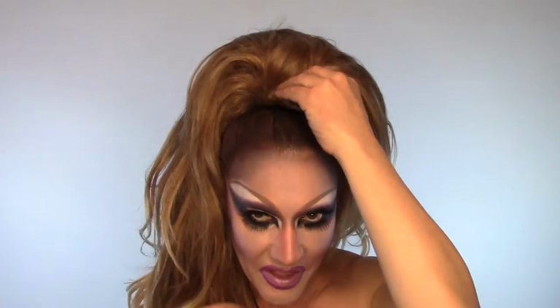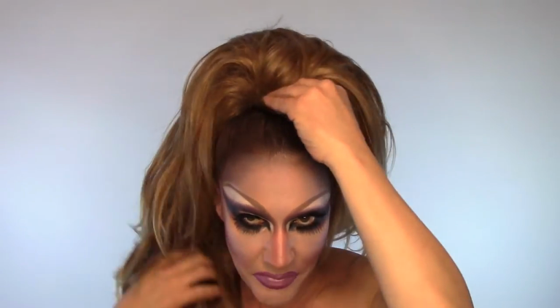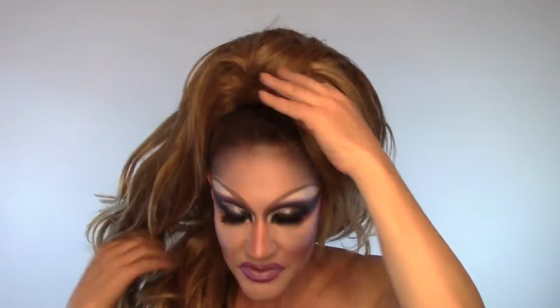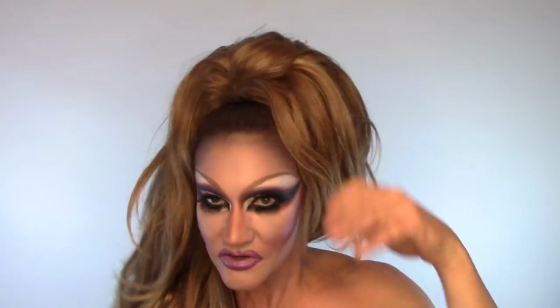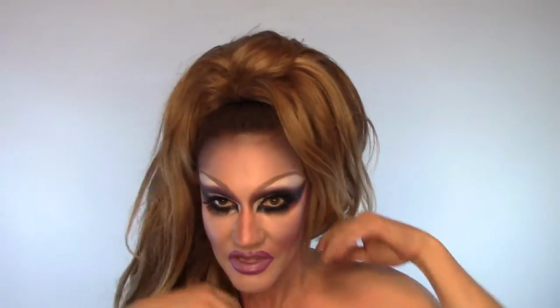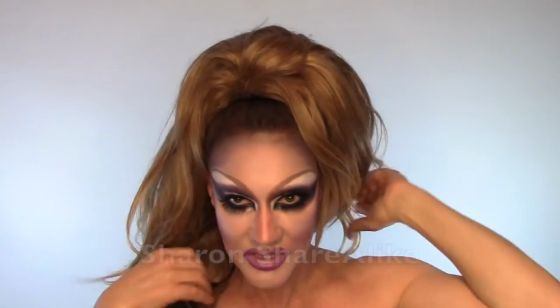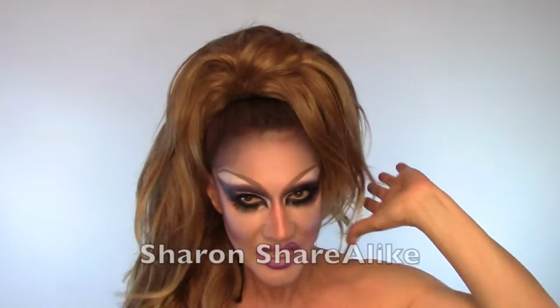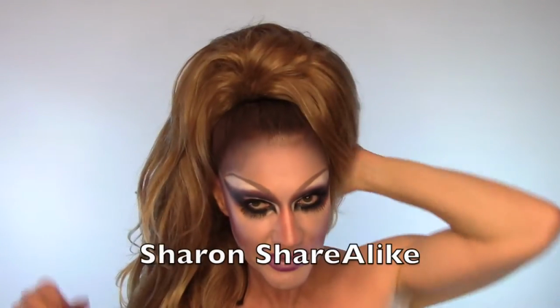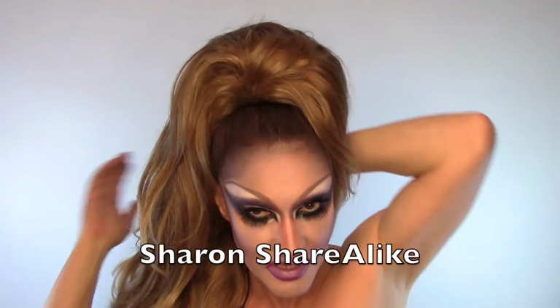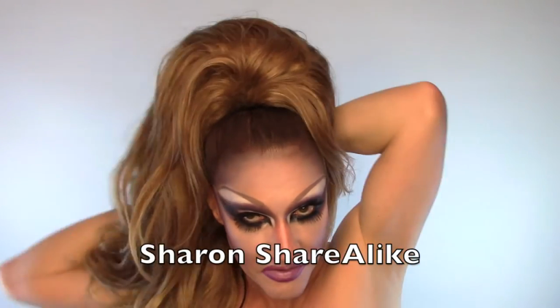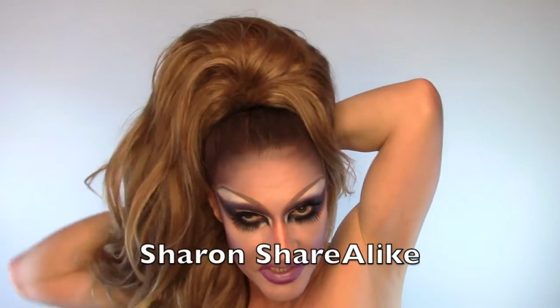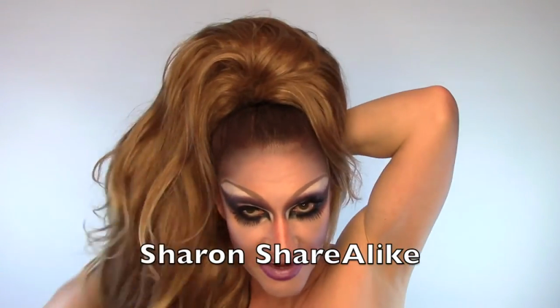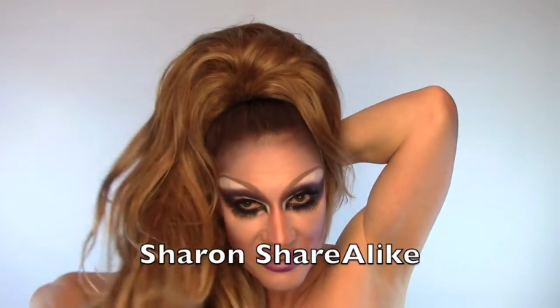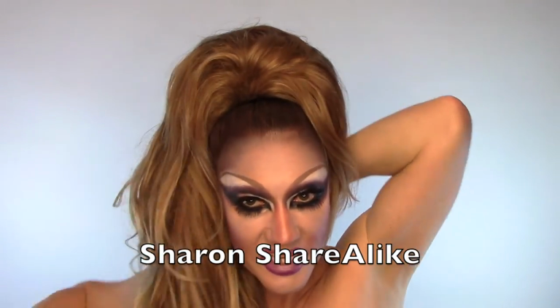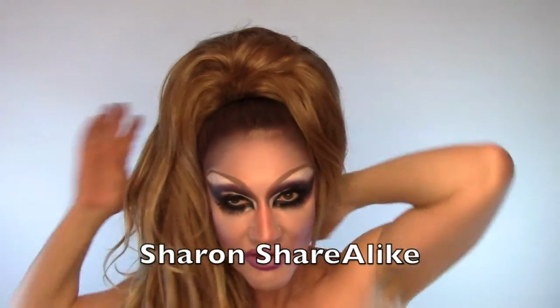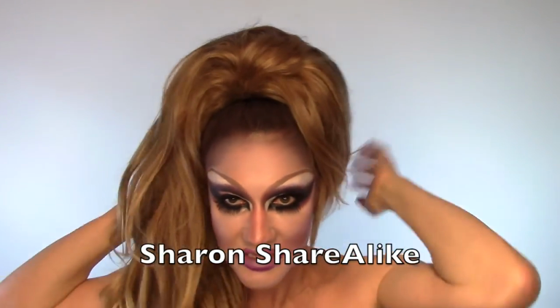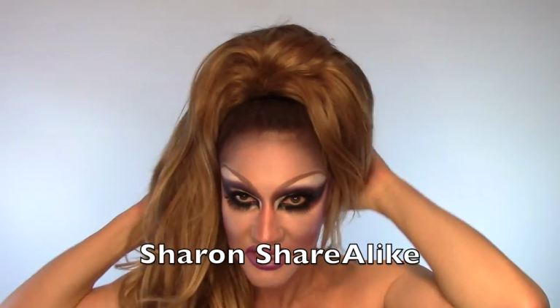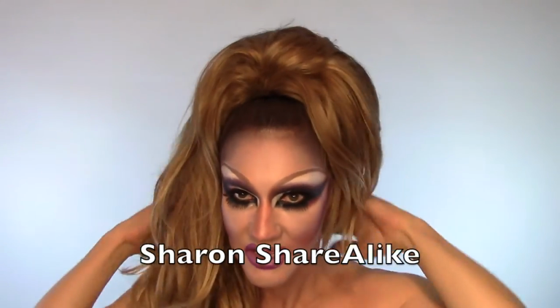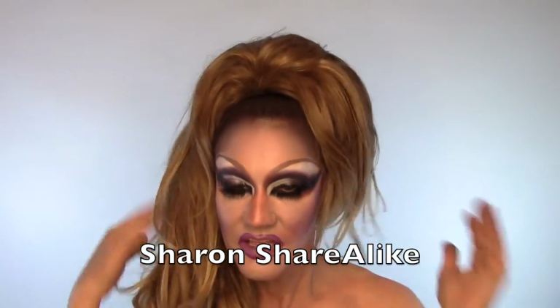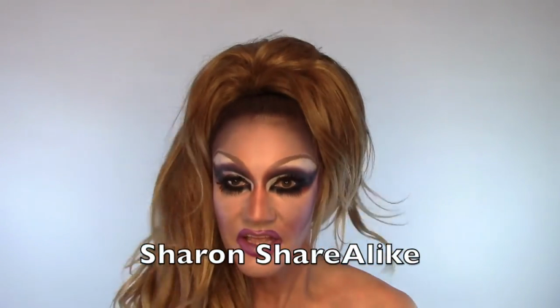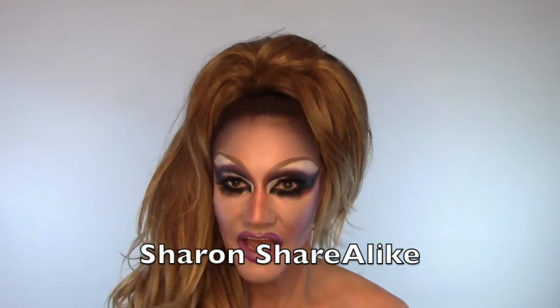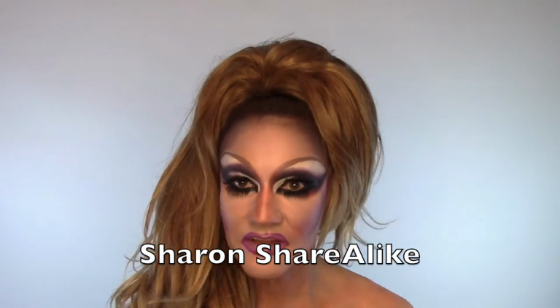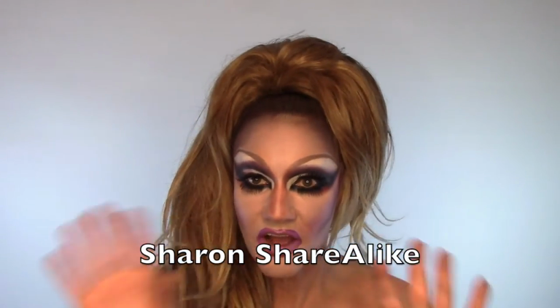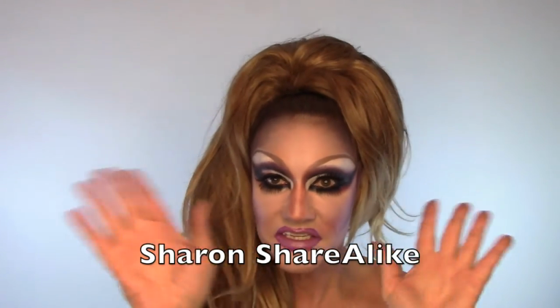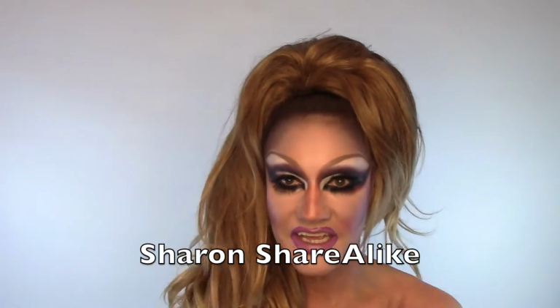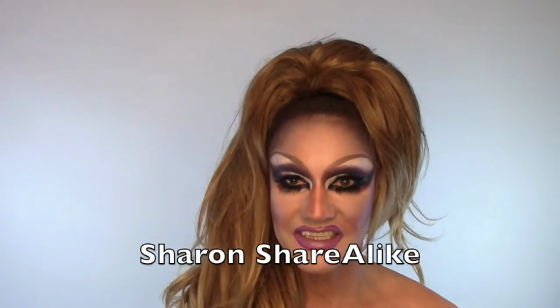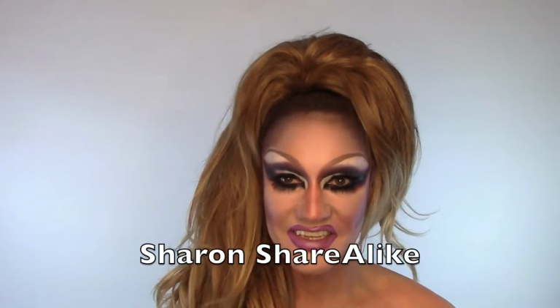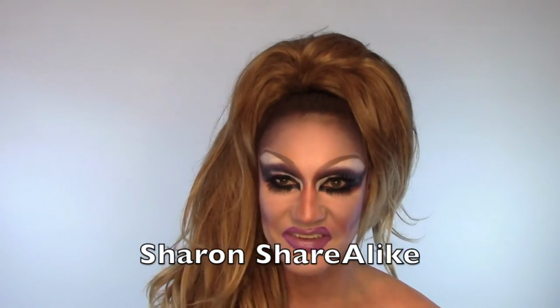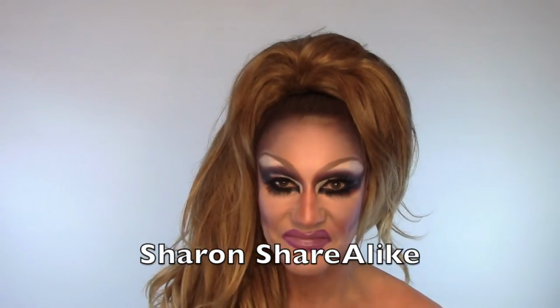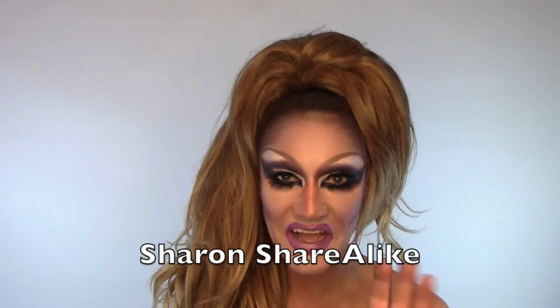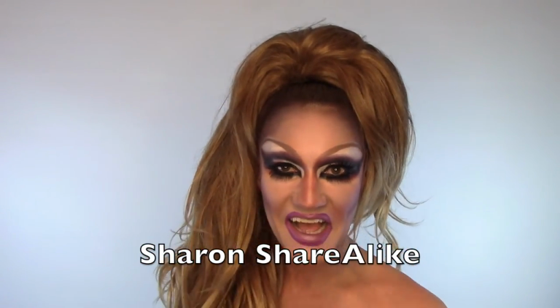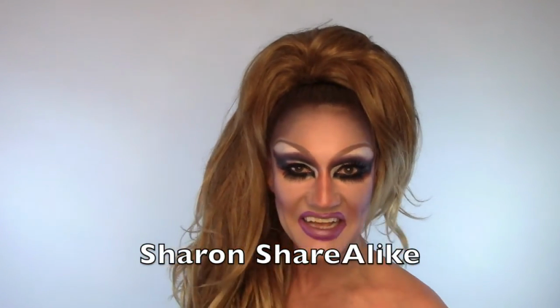I hope you enjoyed this episode of Sharing Secrets and I'll talk to you again soon. Bye guys!